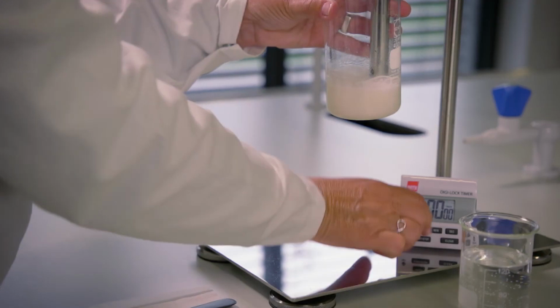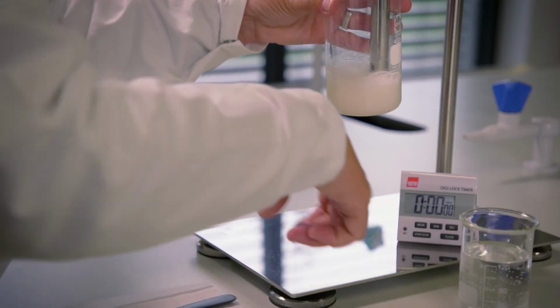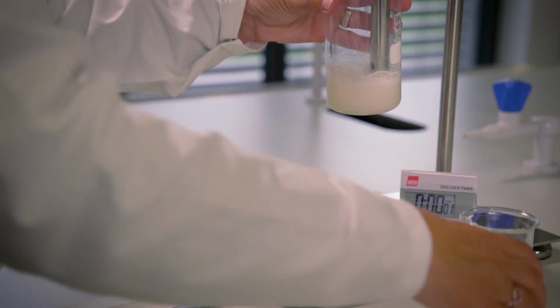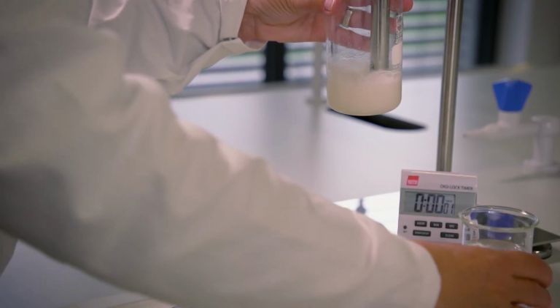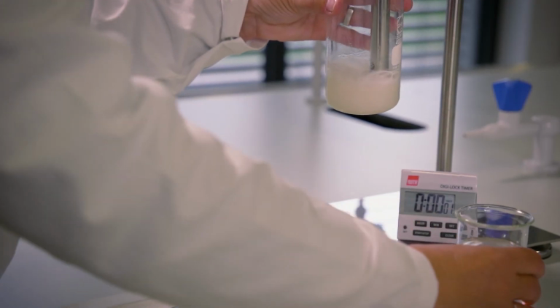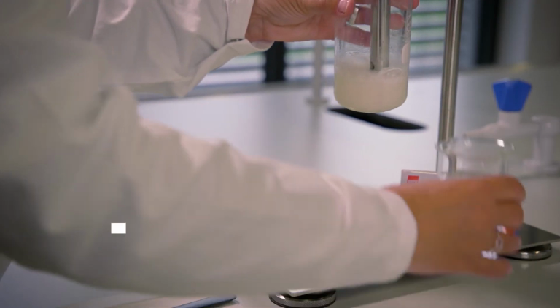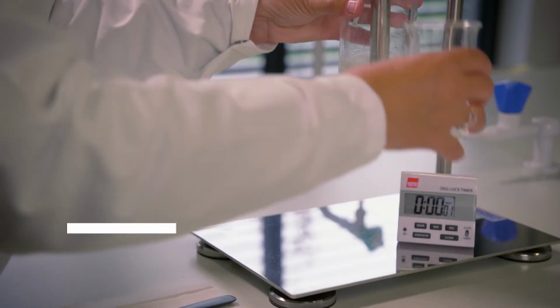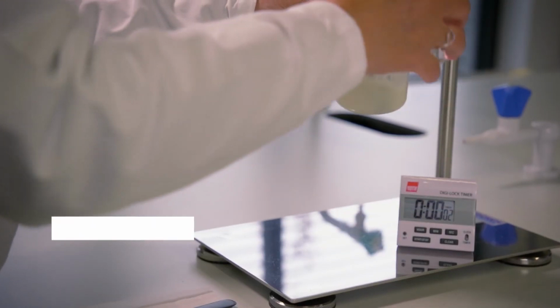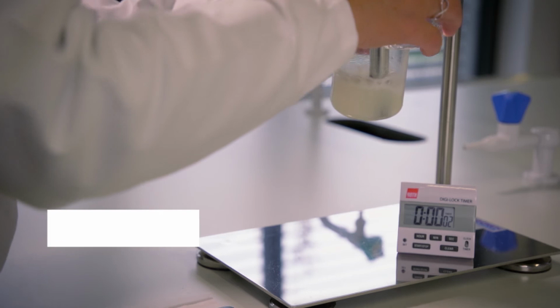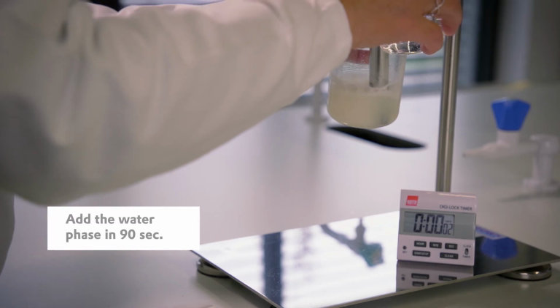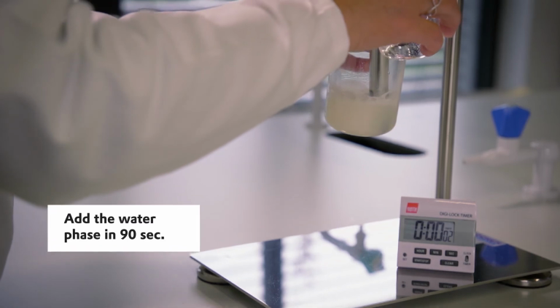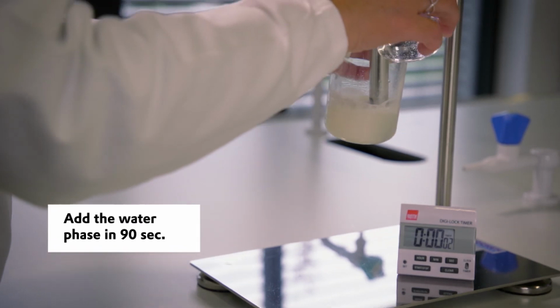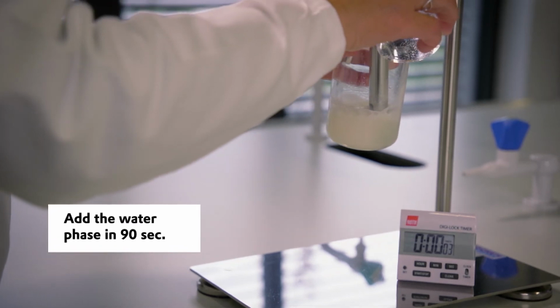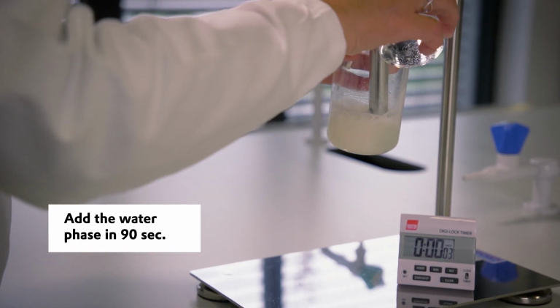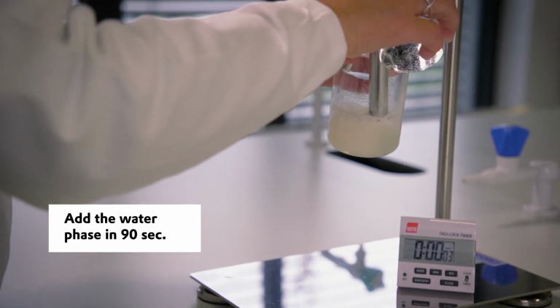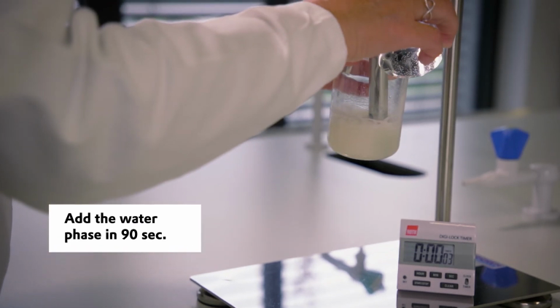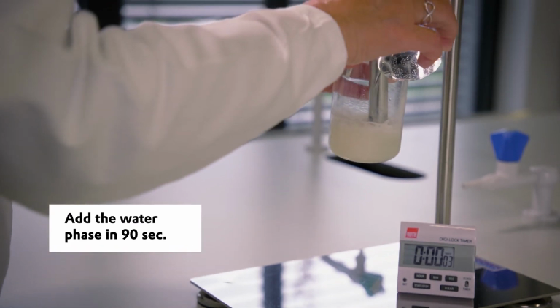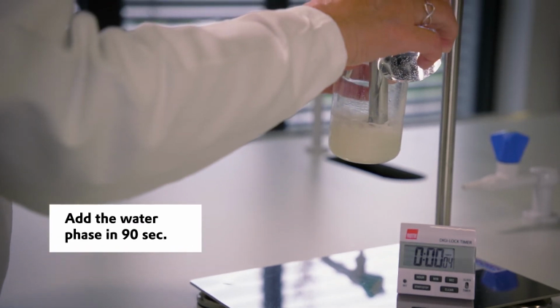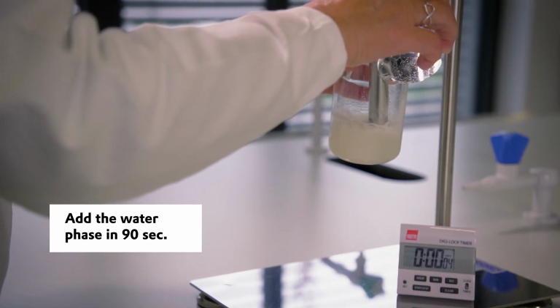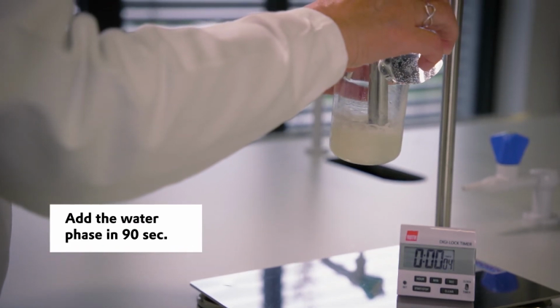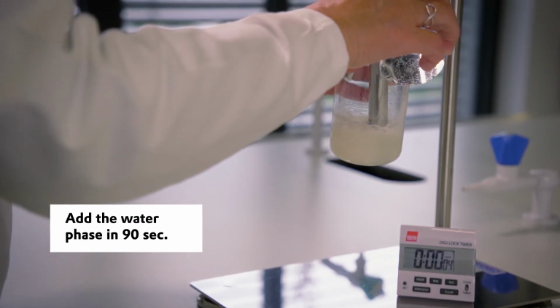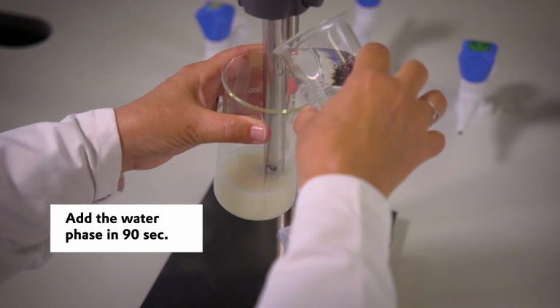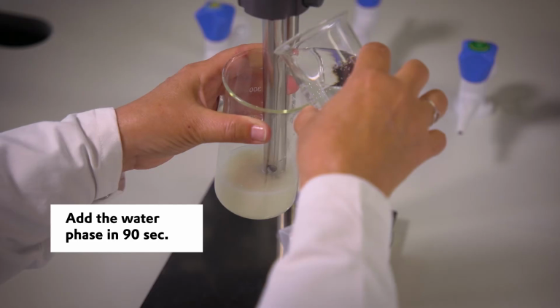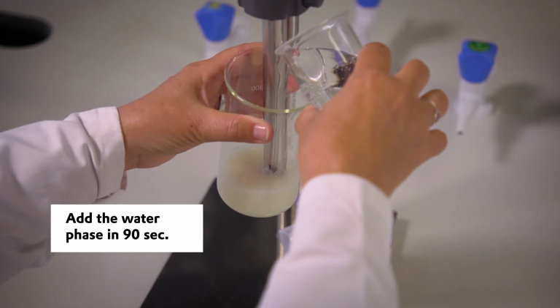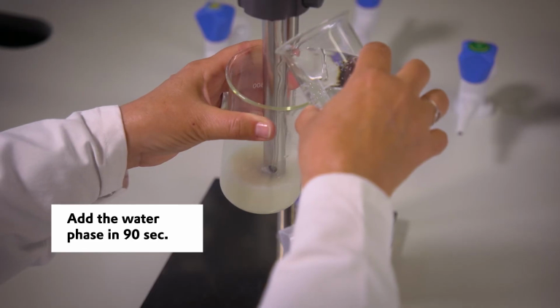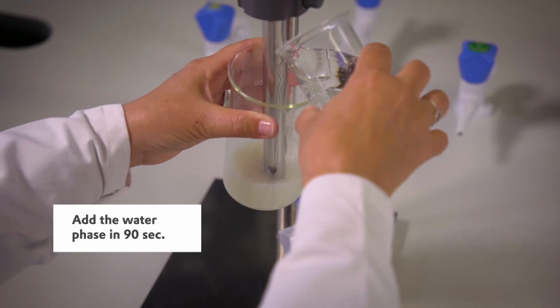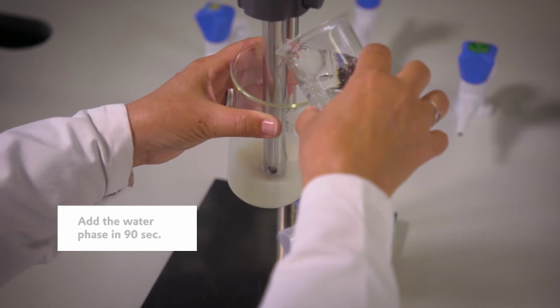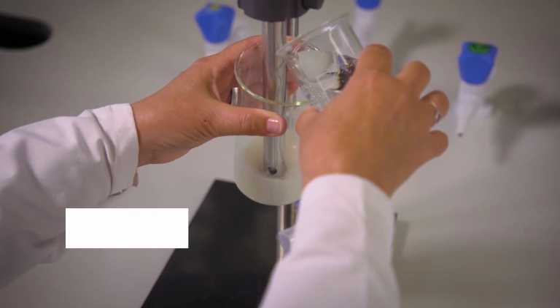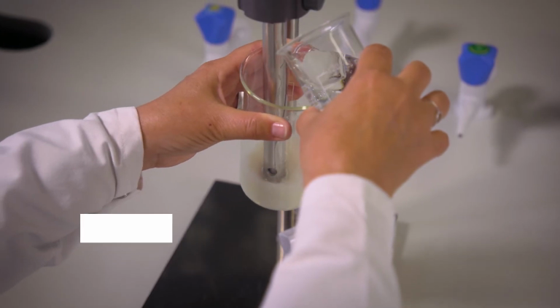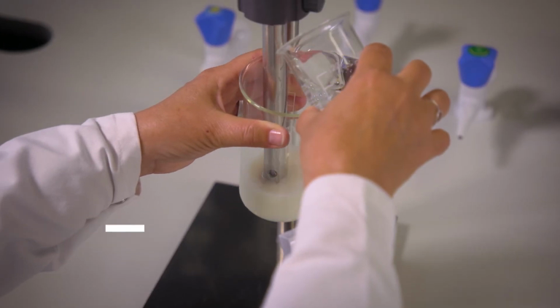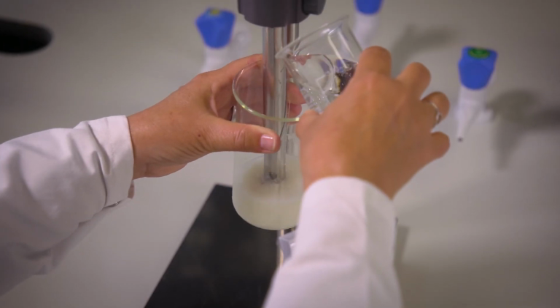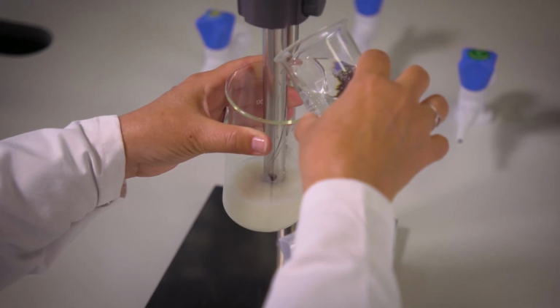In the second step, you add slowly the water phase to the oil phase on the stirring and homogenize everything with an Ultra-Turrax.